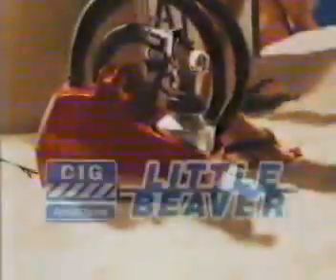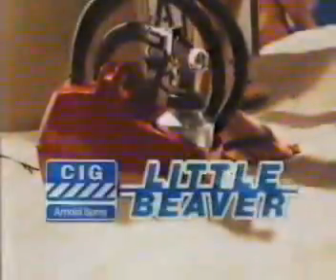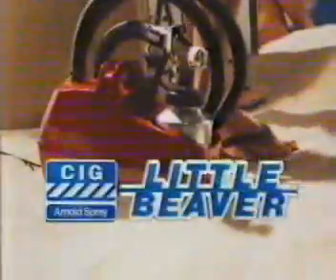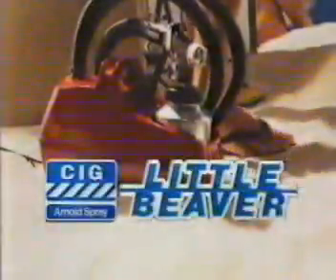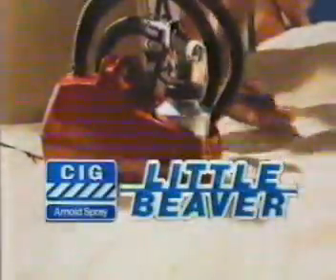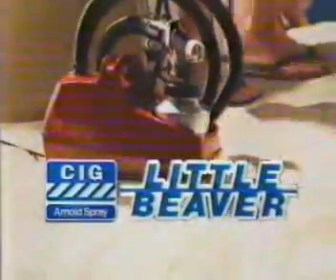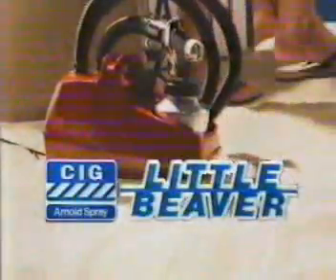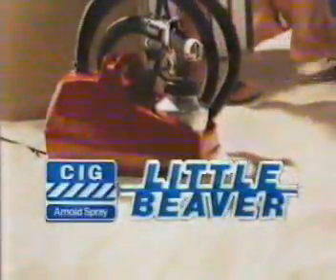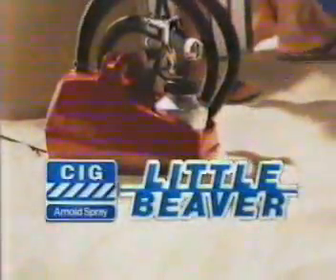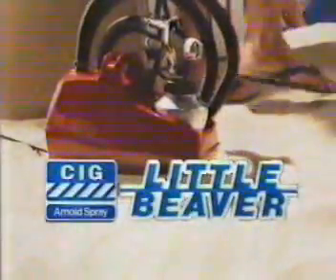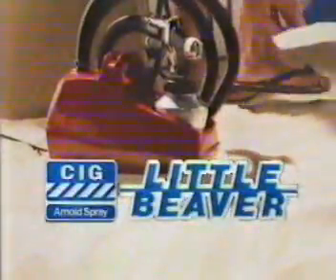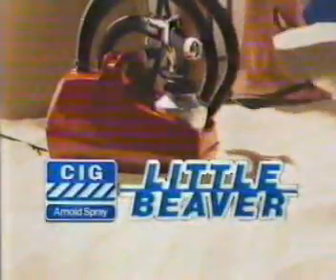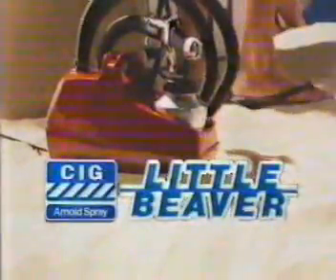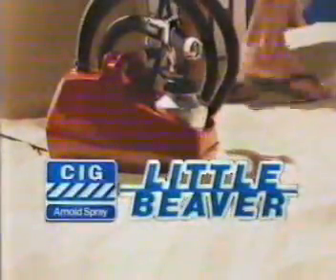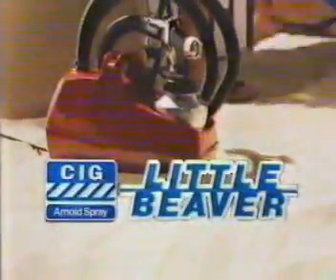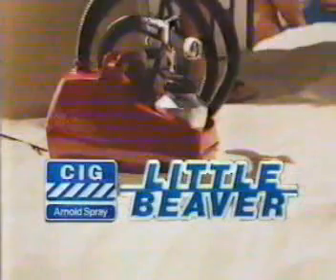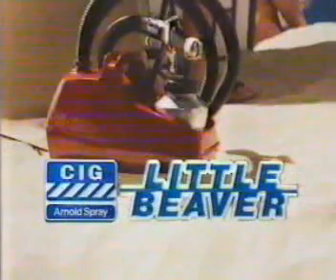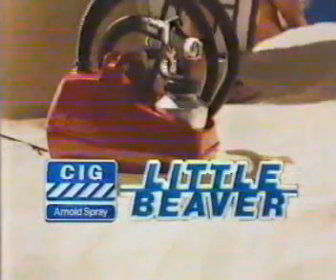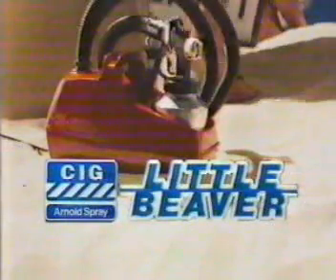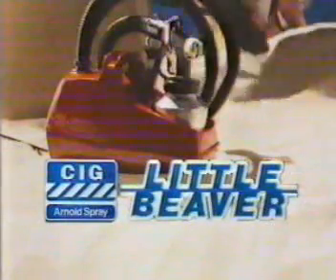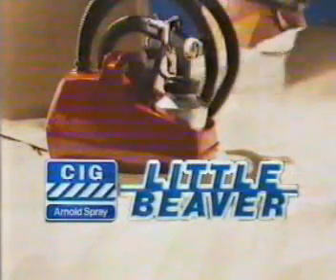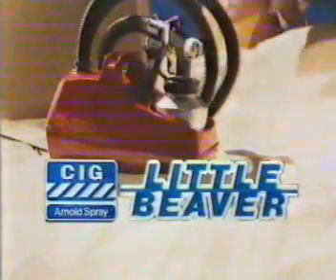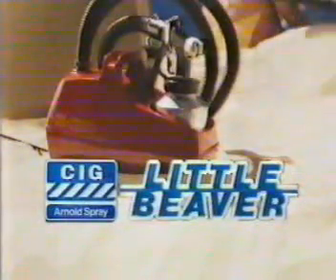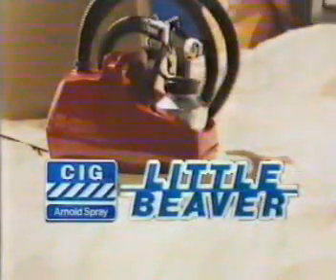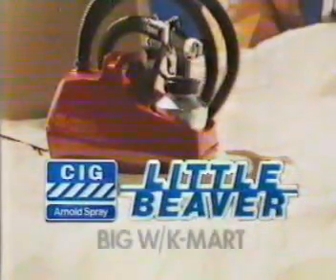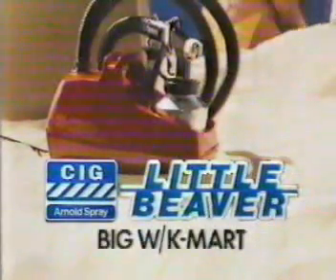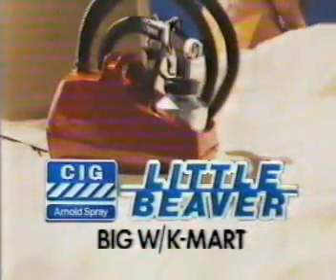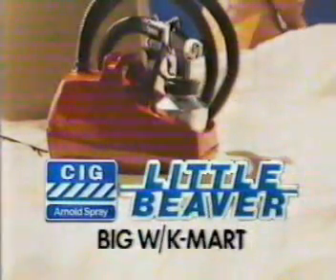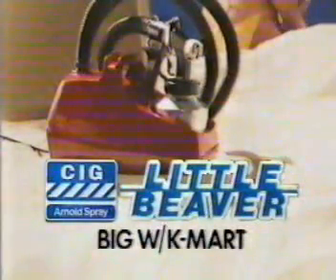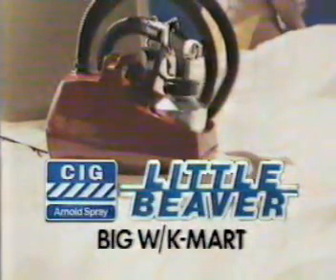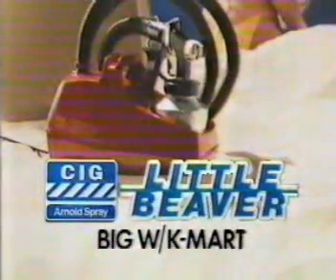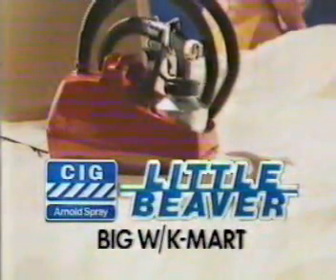Little Beaver from CIG — a professional finish at a handyman's price. From these stores.